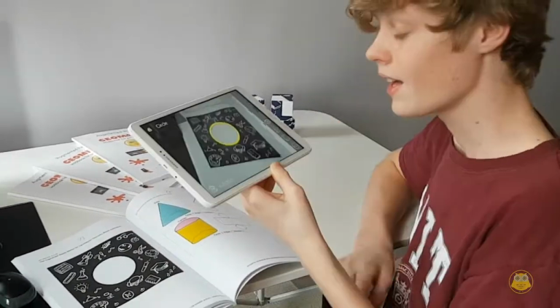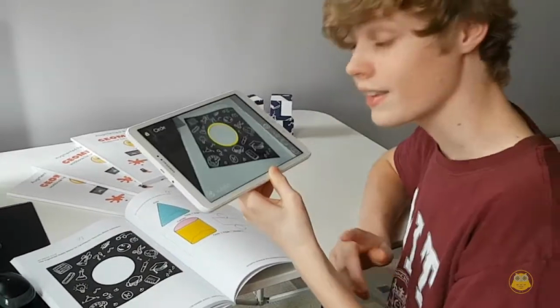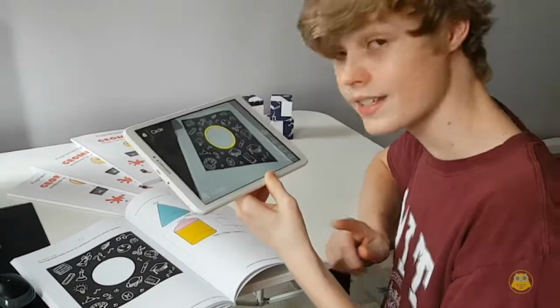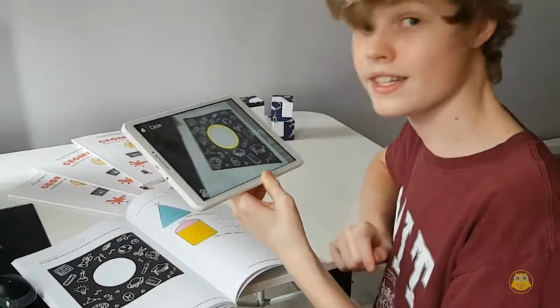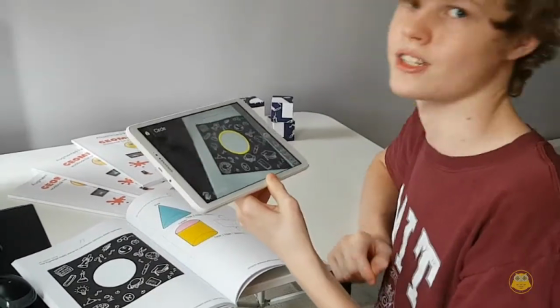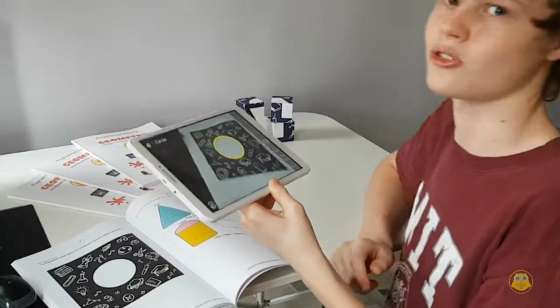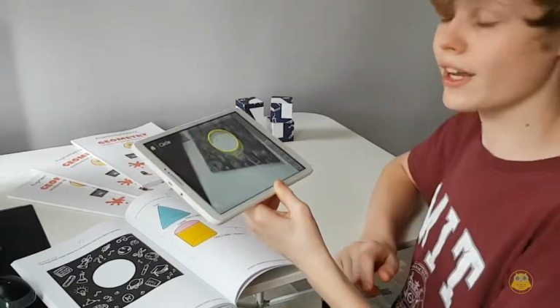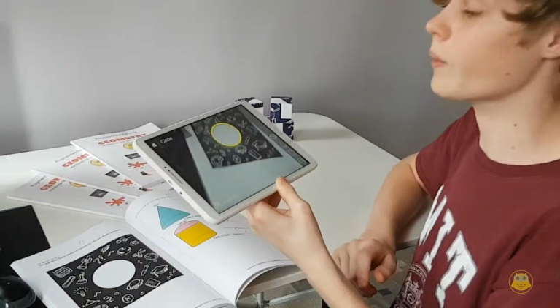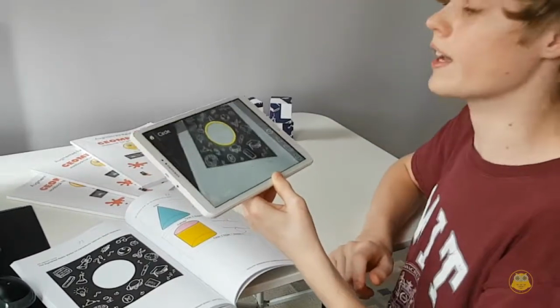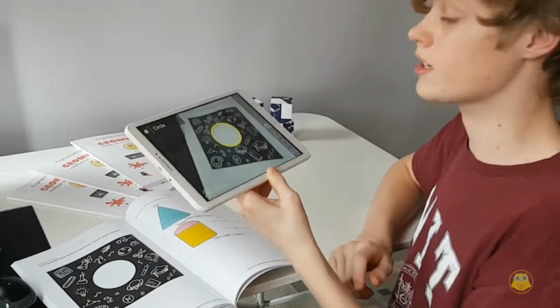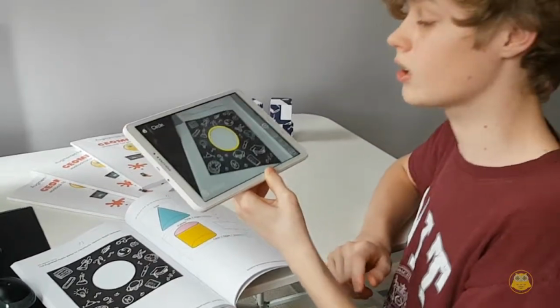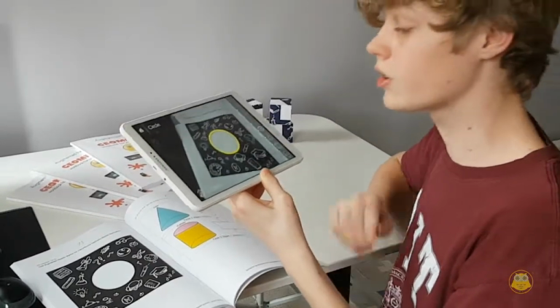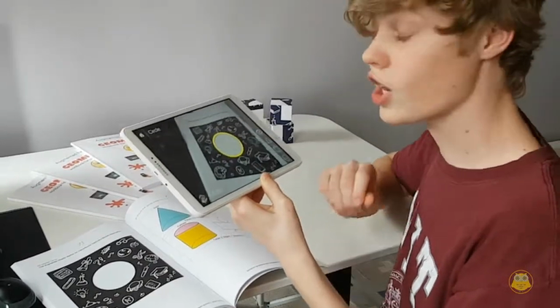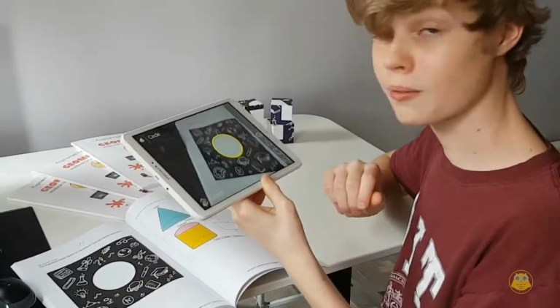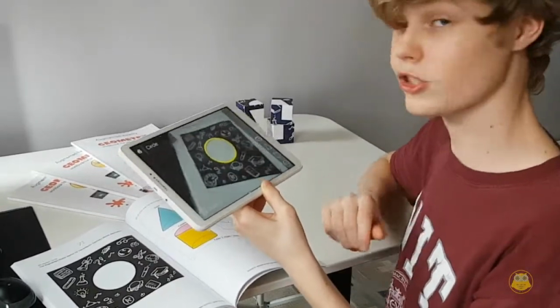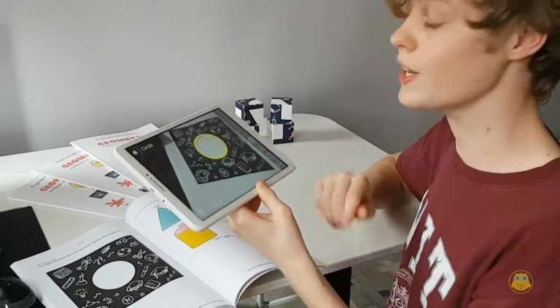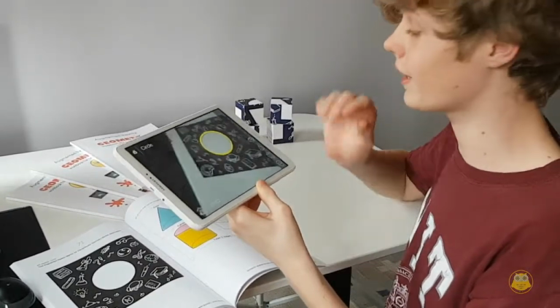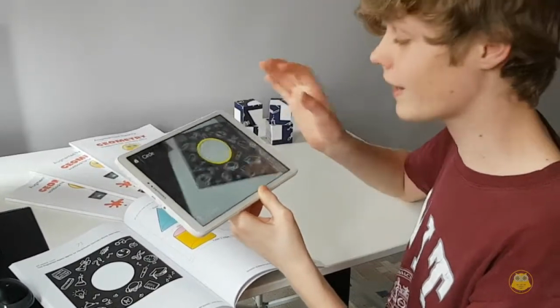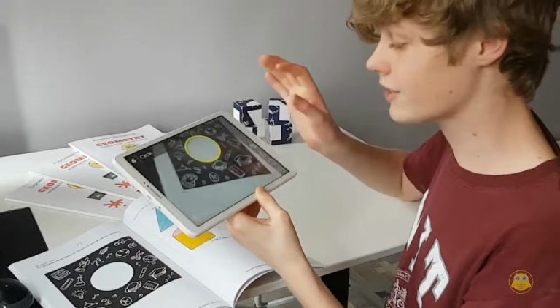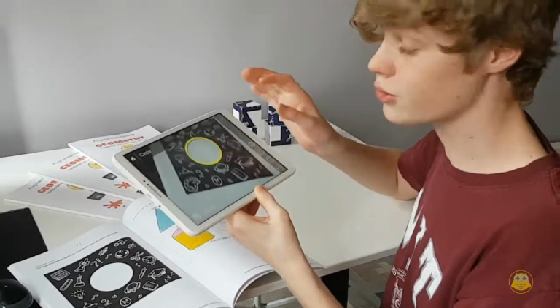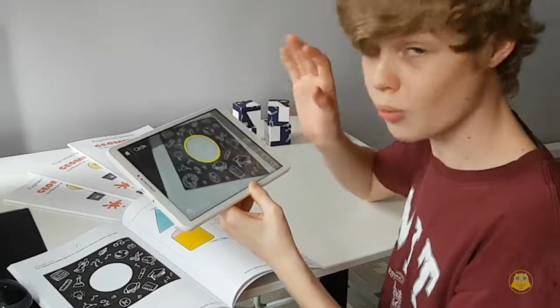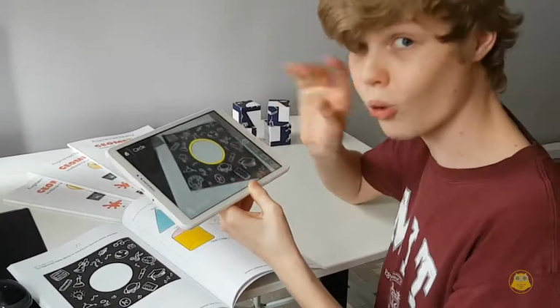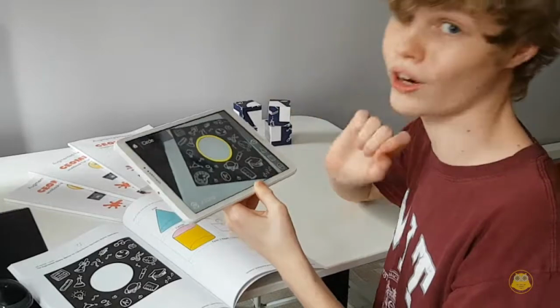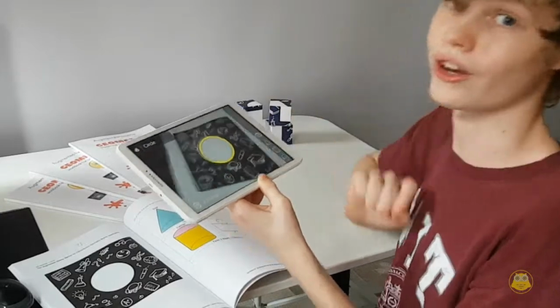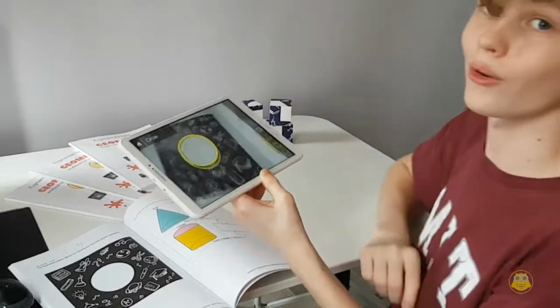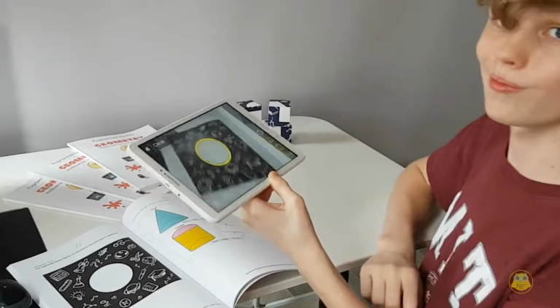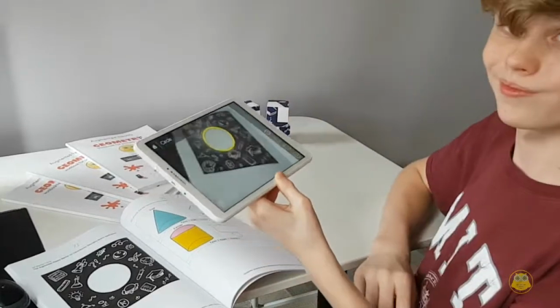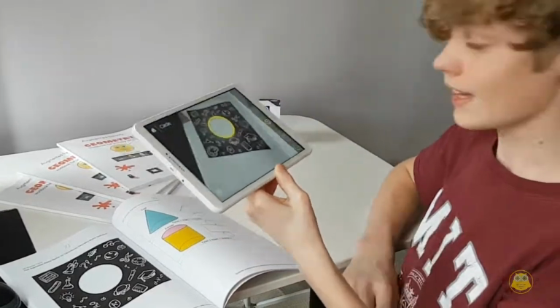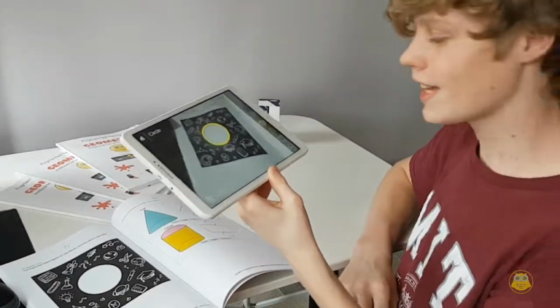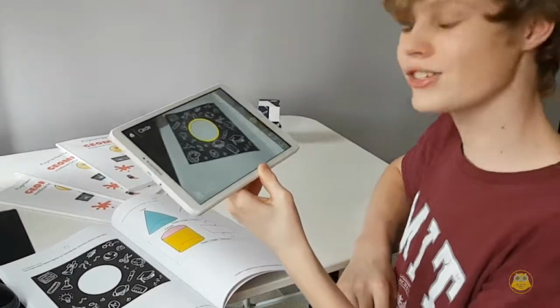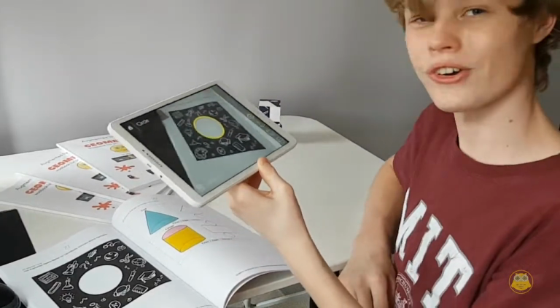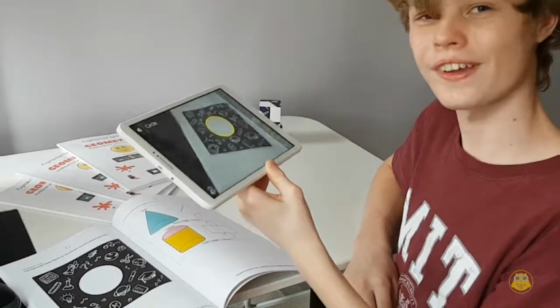This is a great way to learn geometry in a classroom or at home. Enjoy.